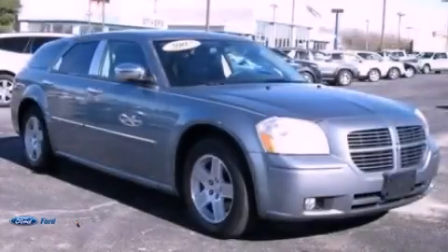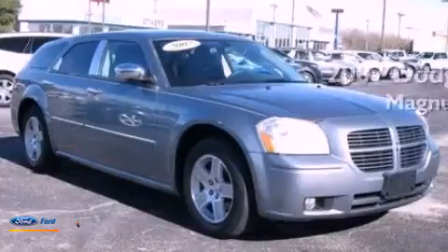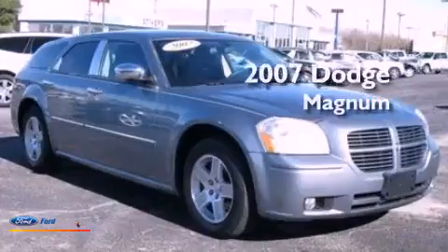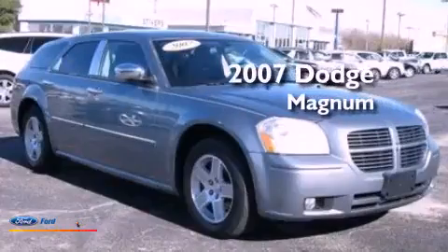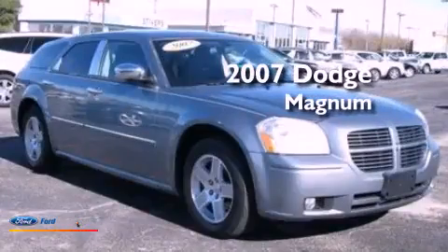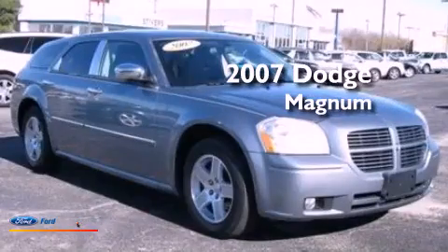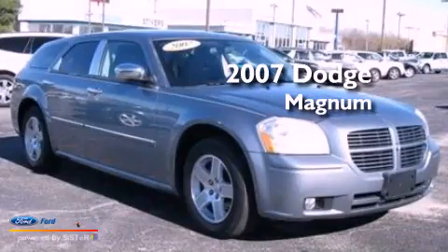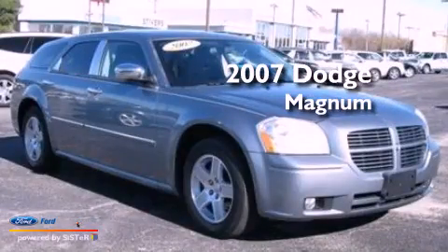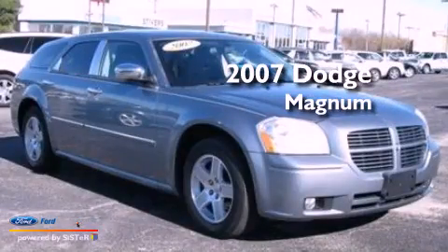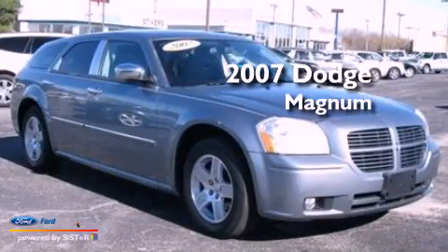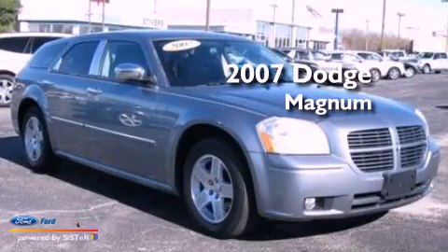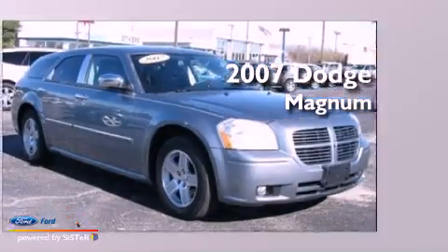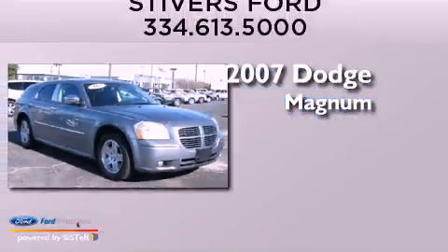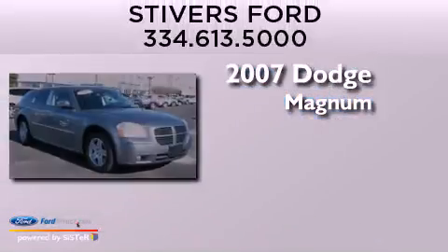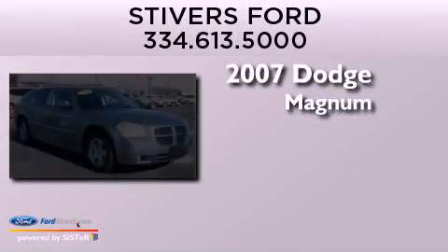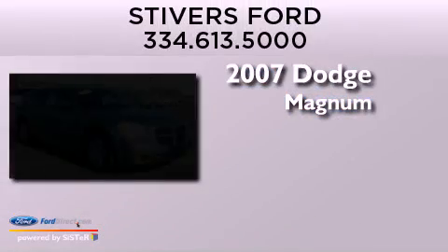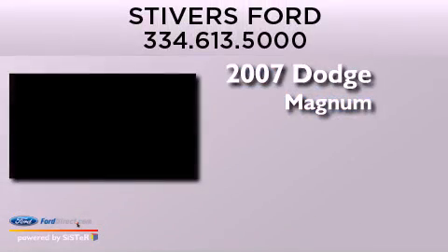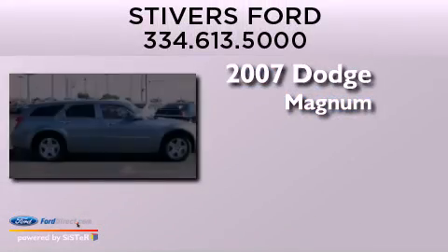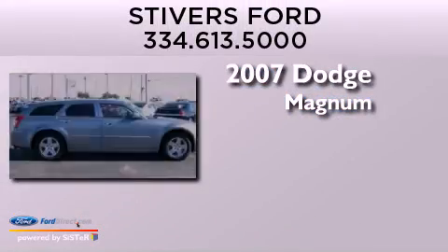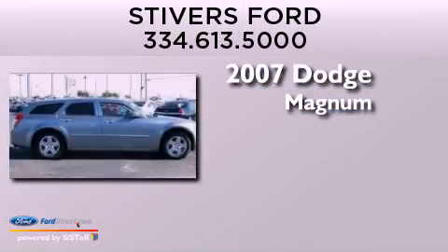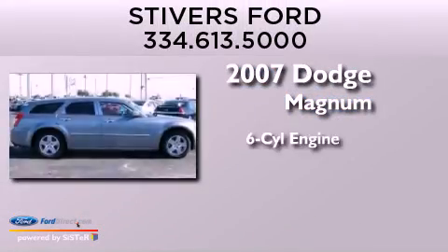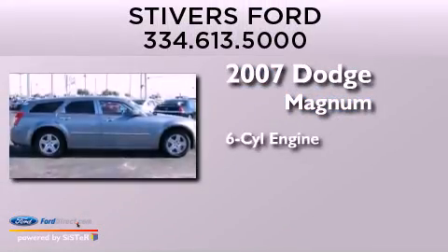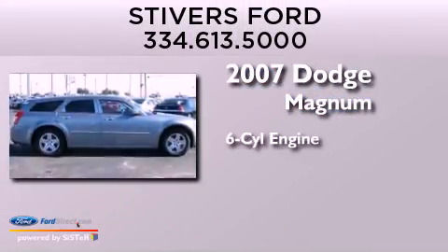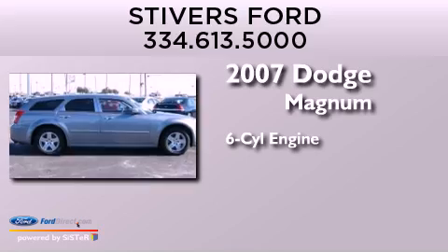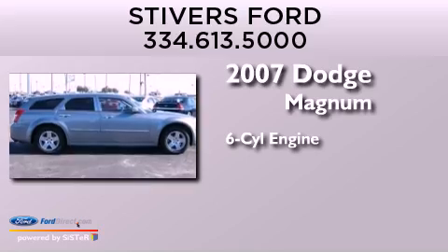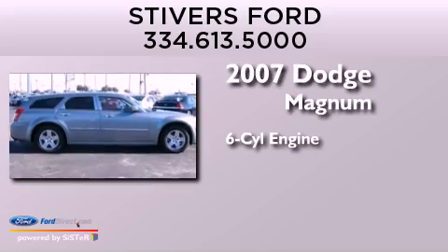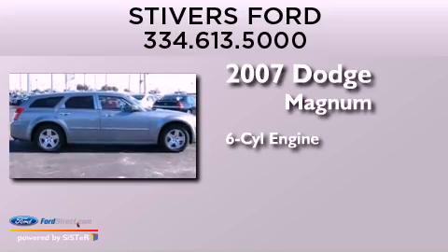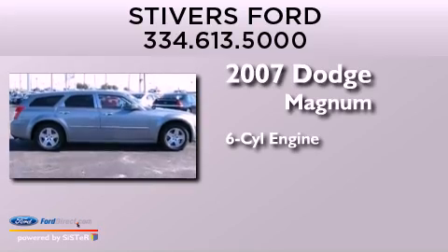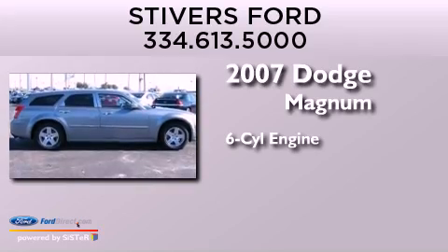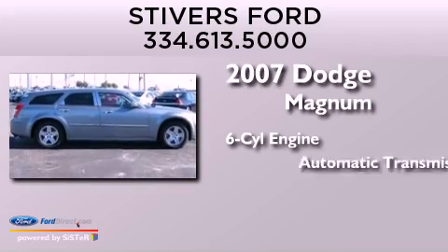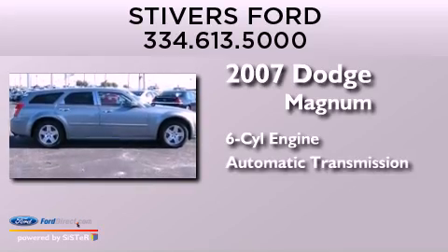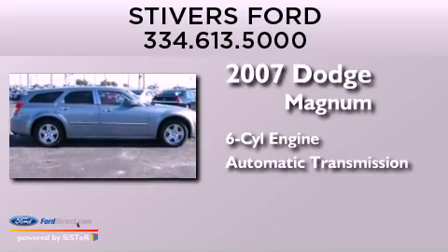This is a 2007 Dodge Magnum. It features a six-cylinder engine and an automatic transmission.